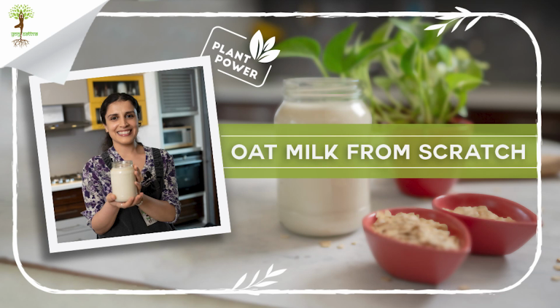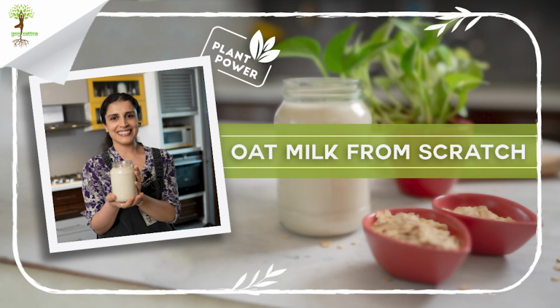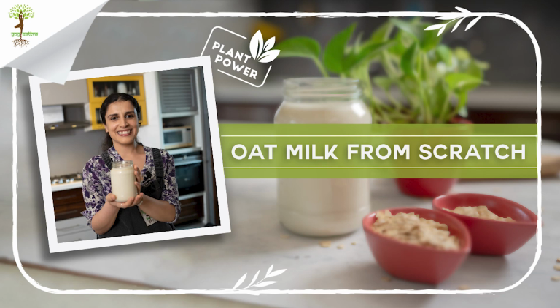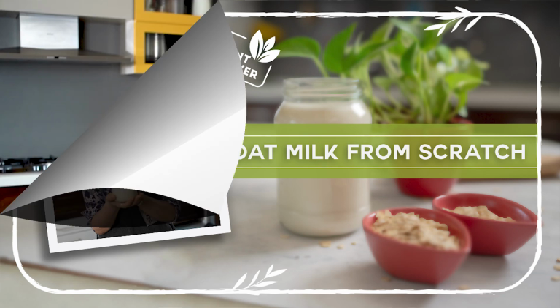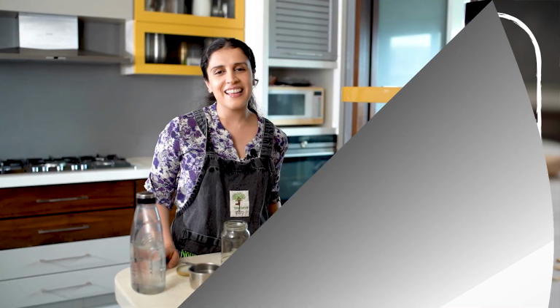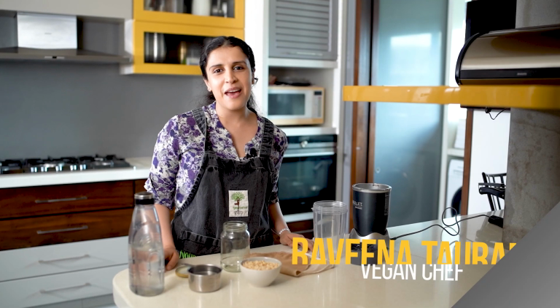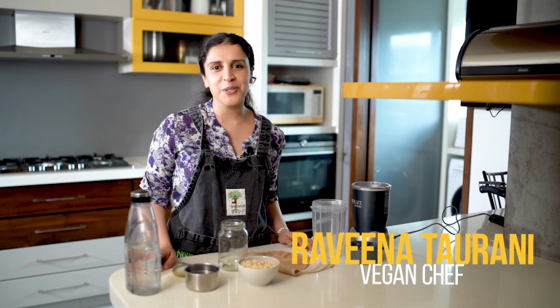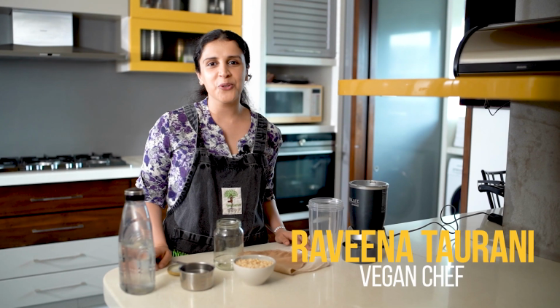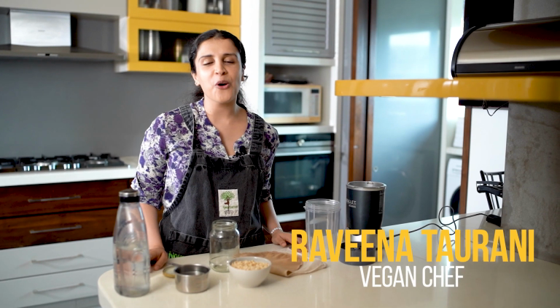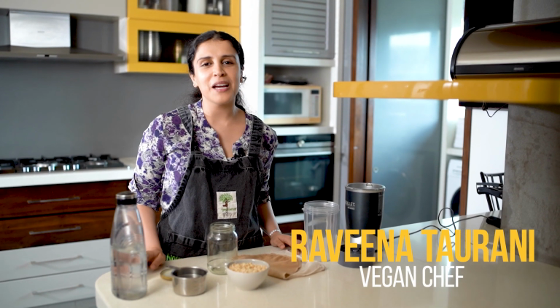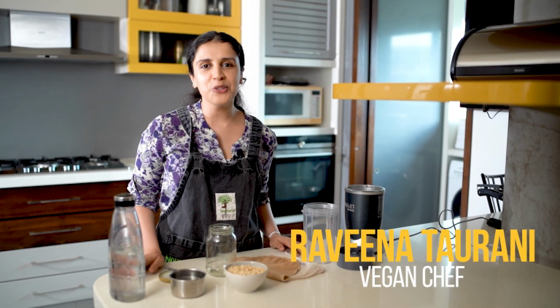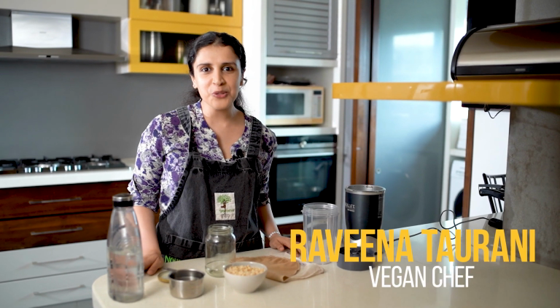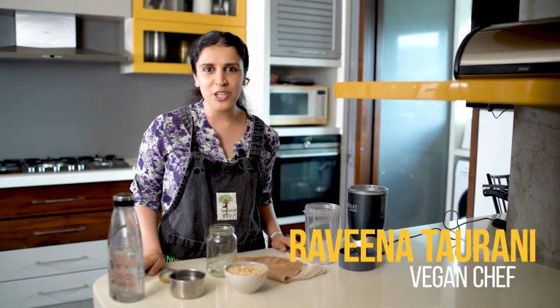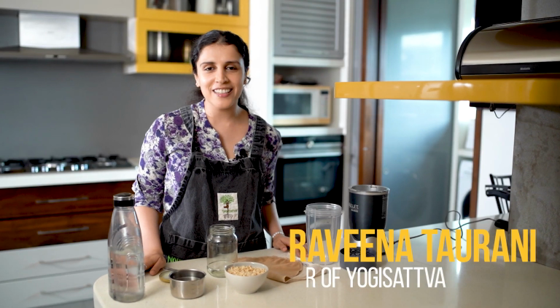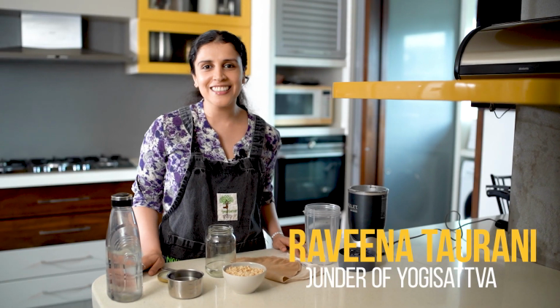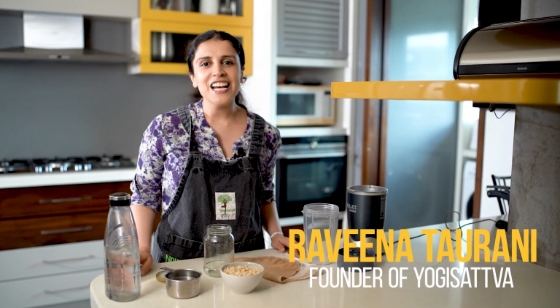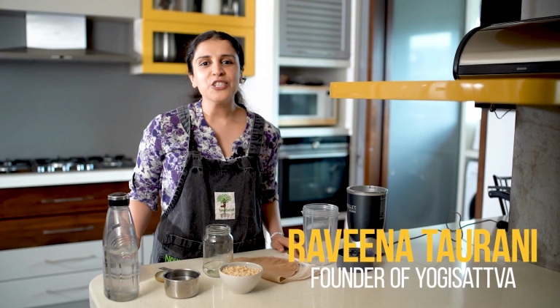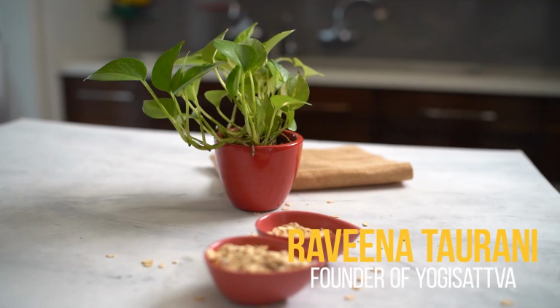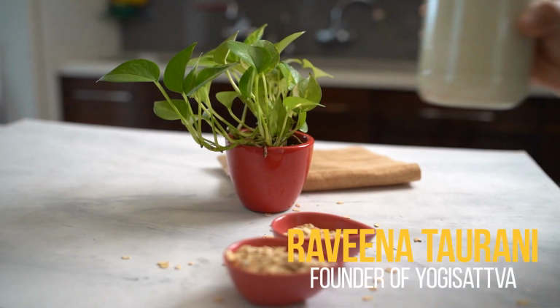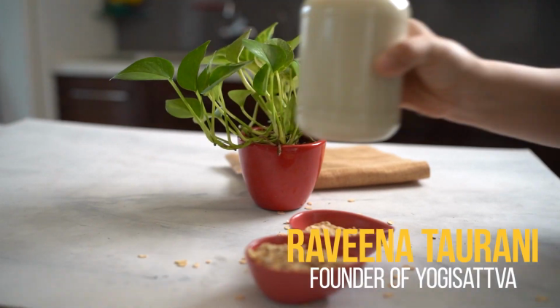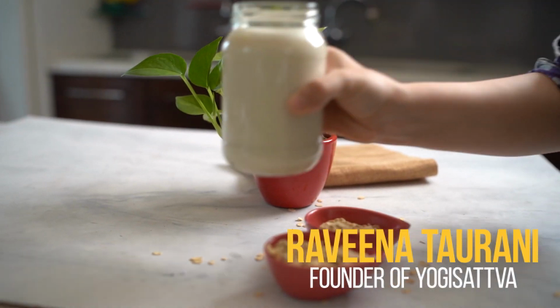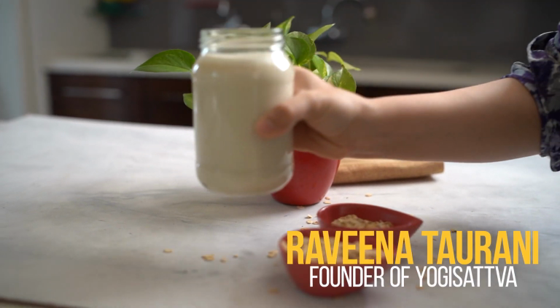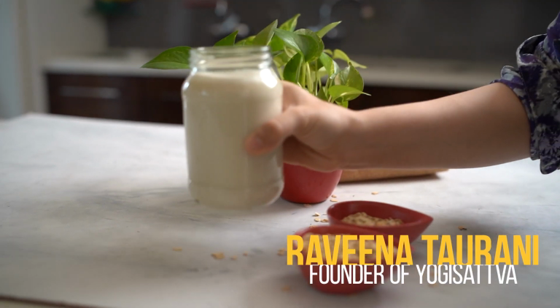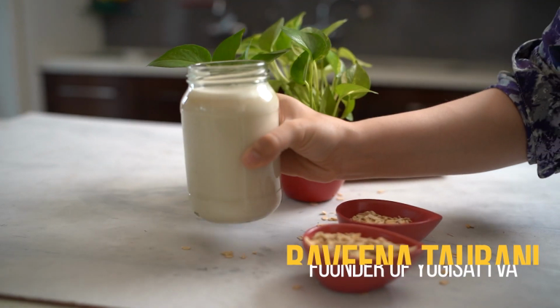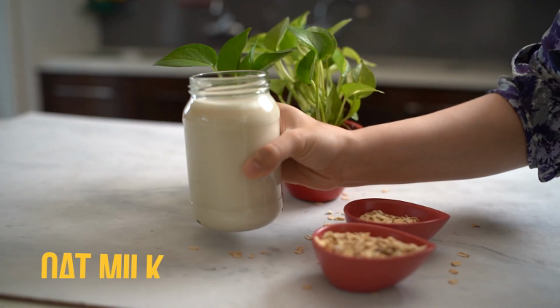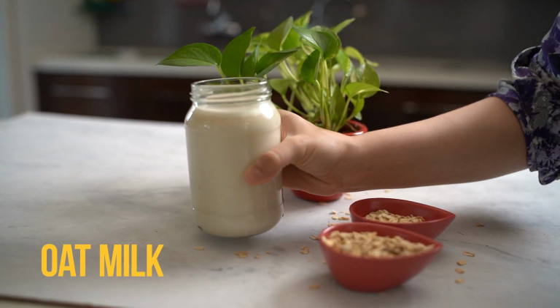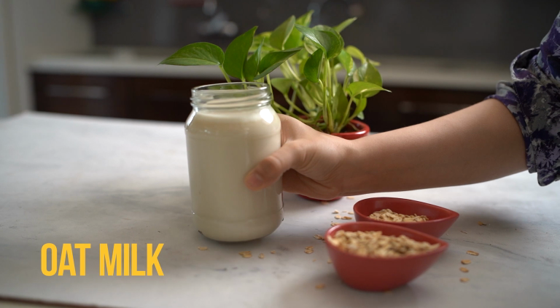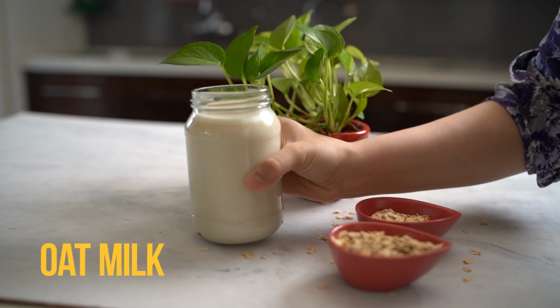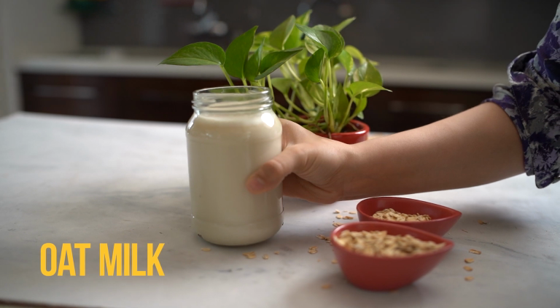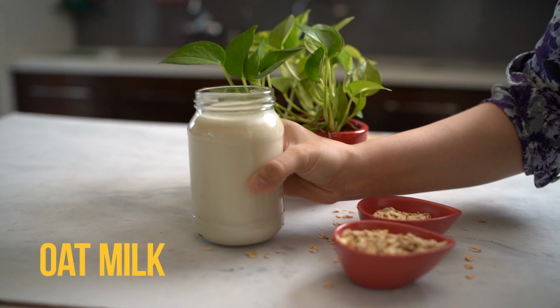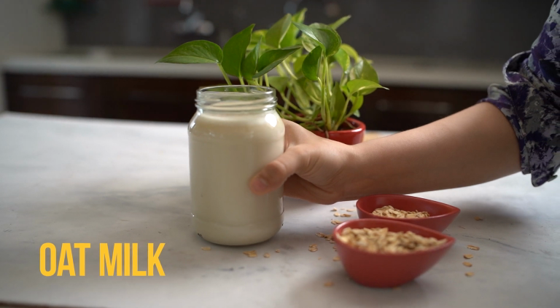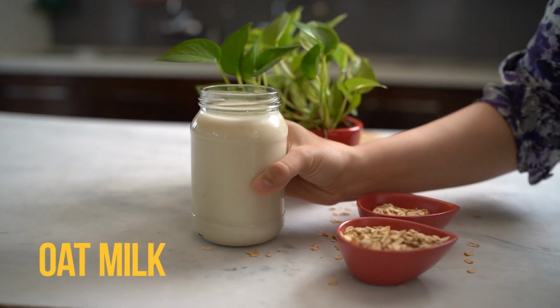Welcome back to another episode on my YouTube channel. Today we're going to learn how to make oat milk from scratch.